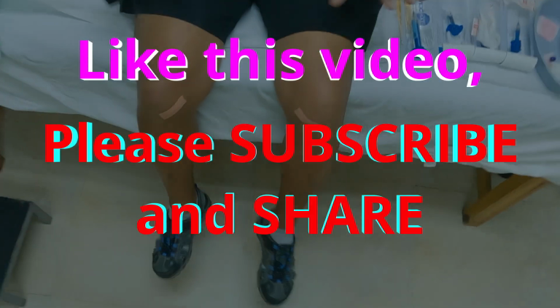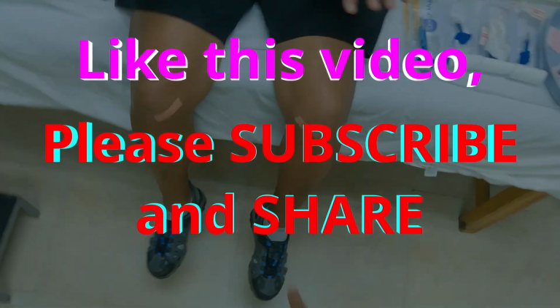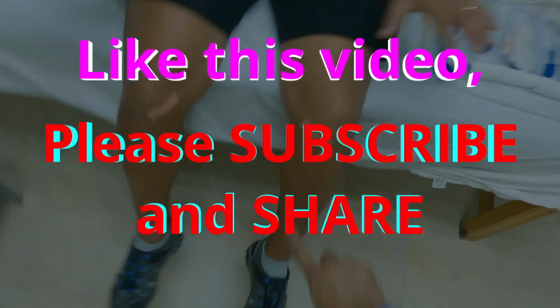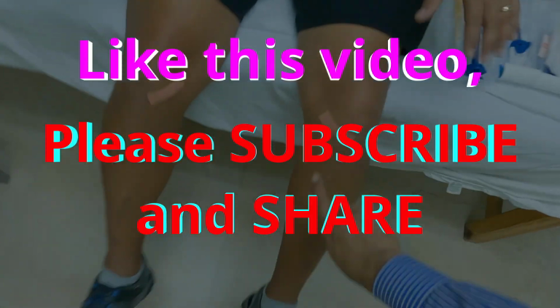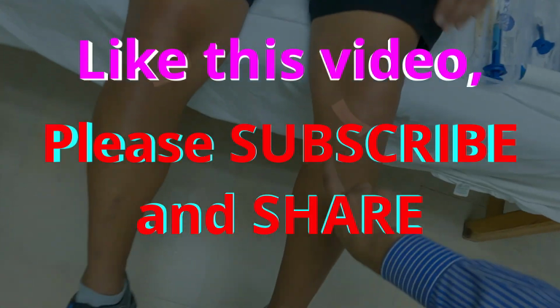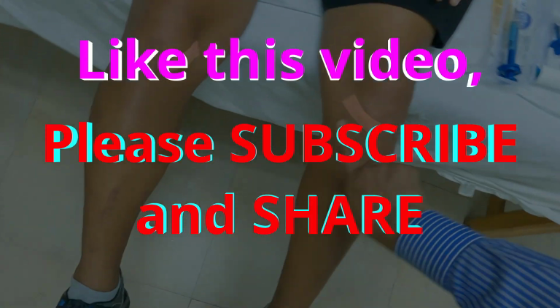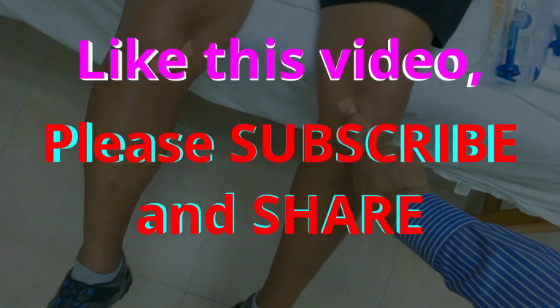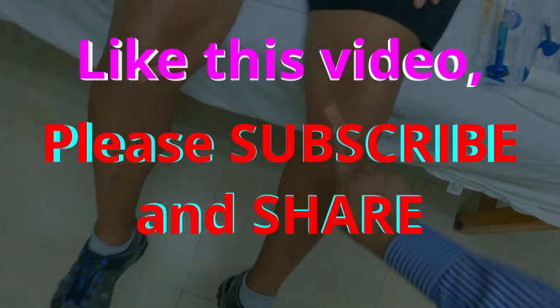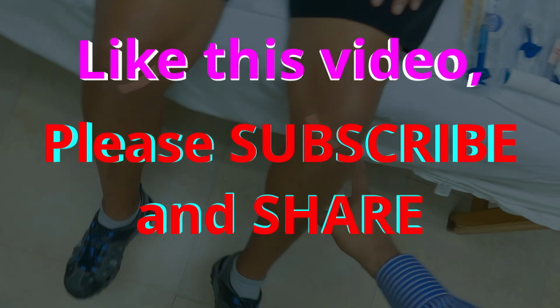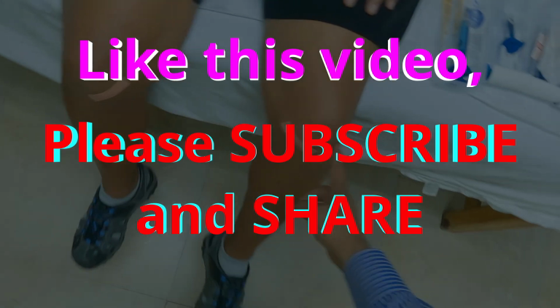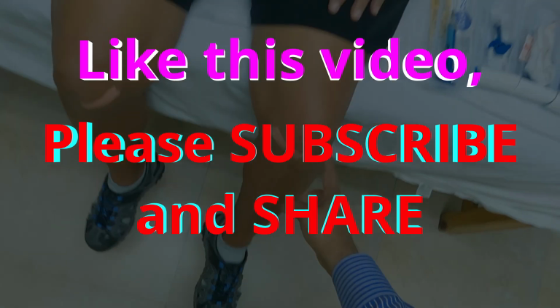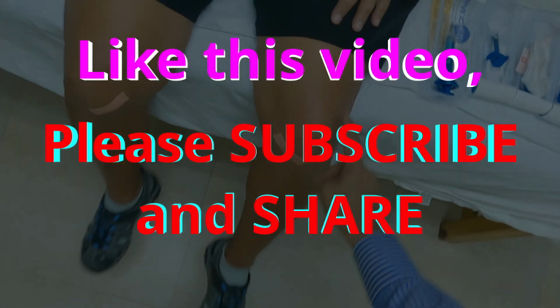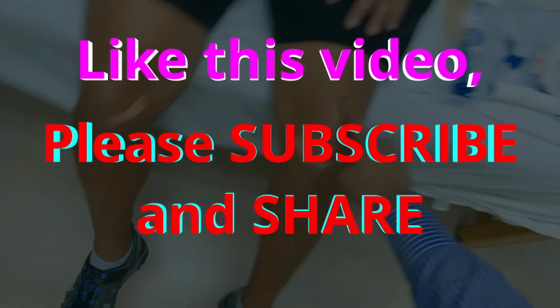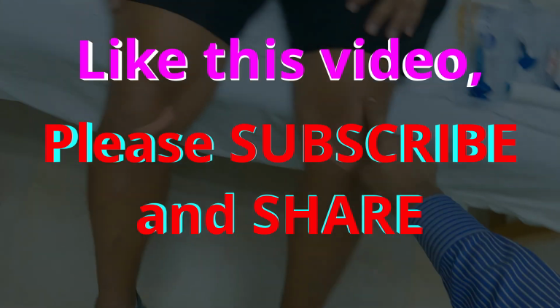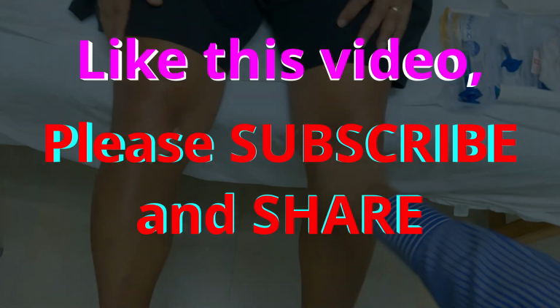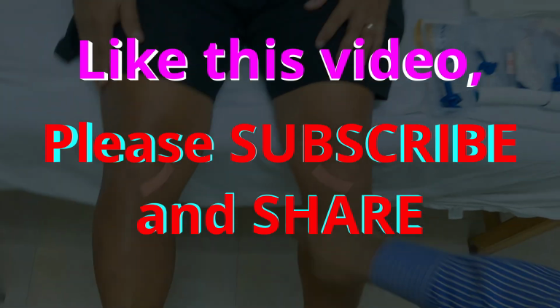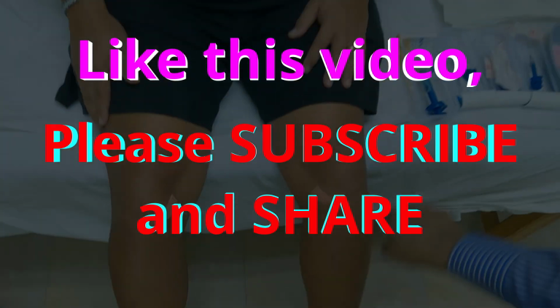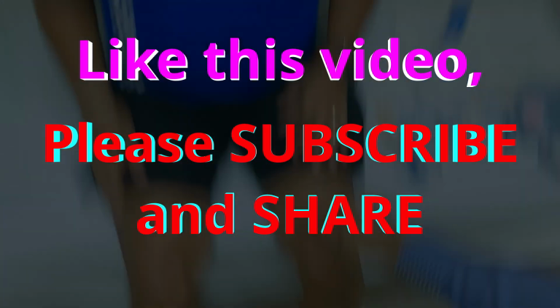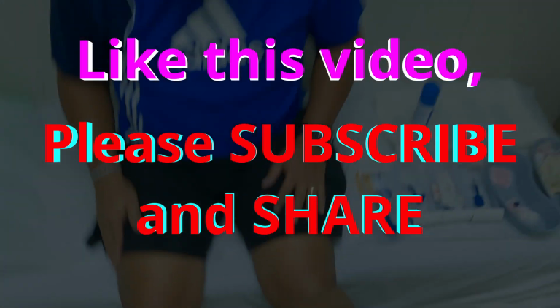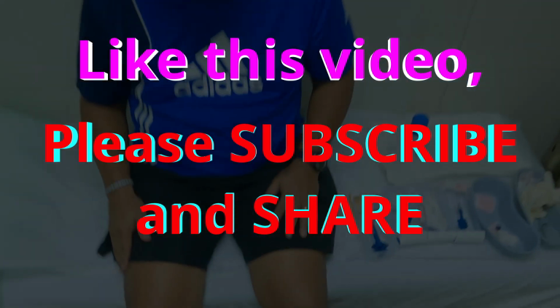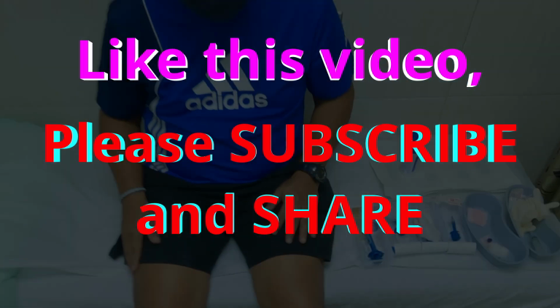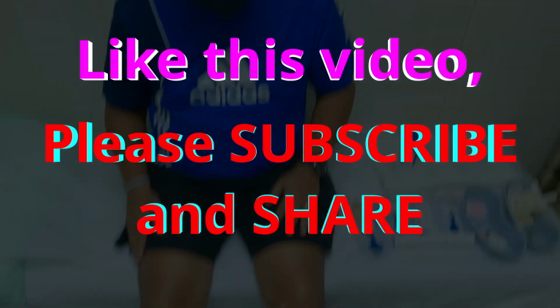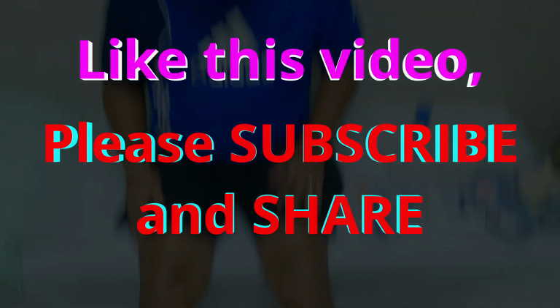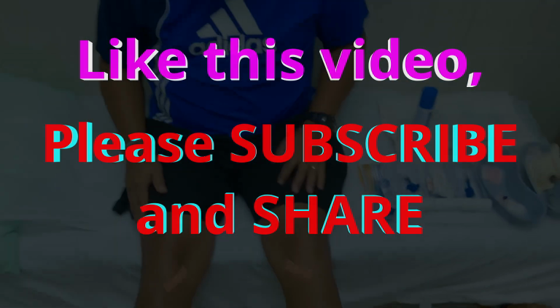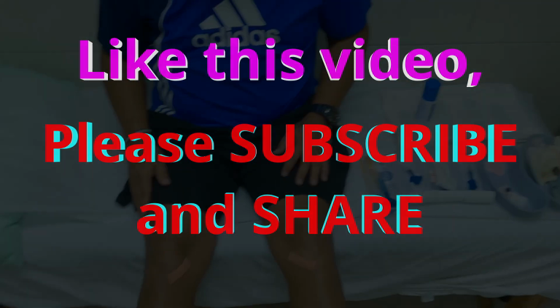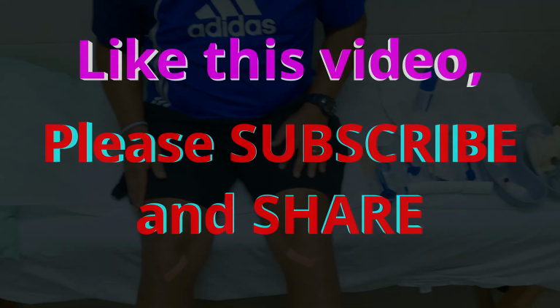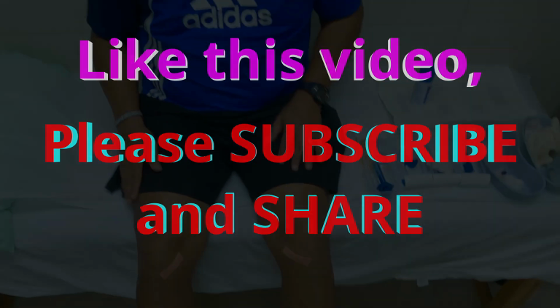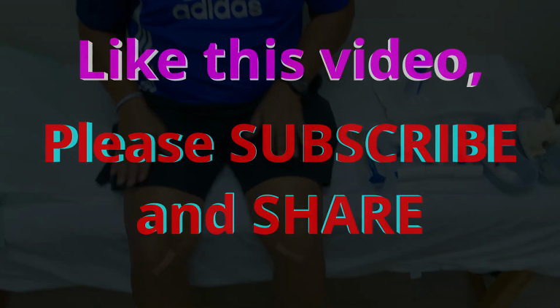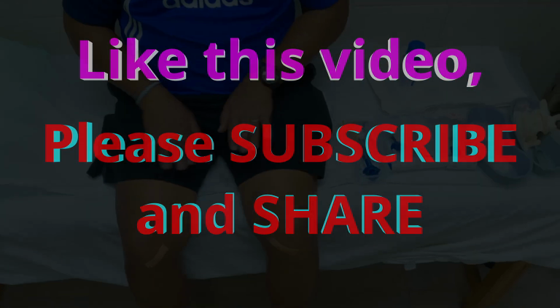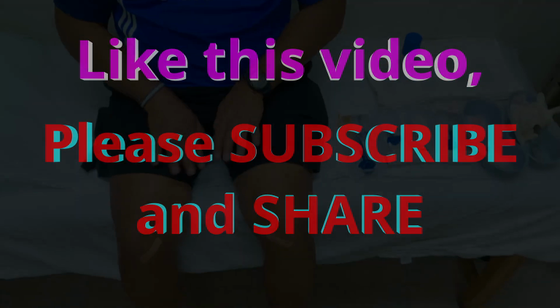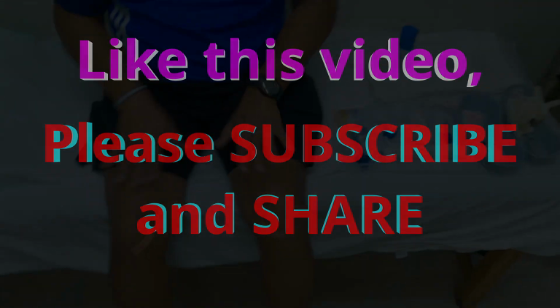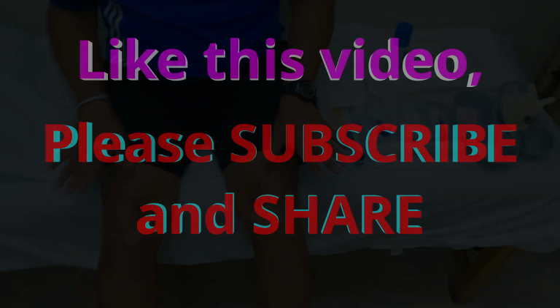Please like this video, subscribe and share. Thank you very much for watching this video.